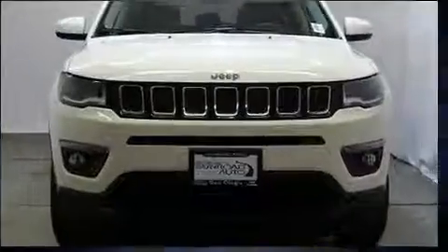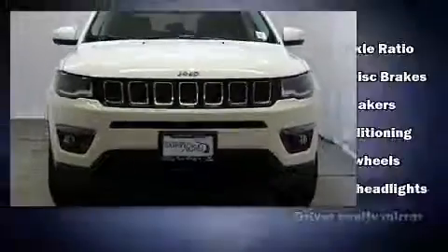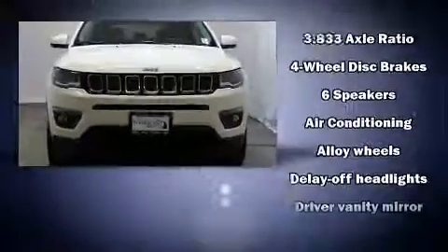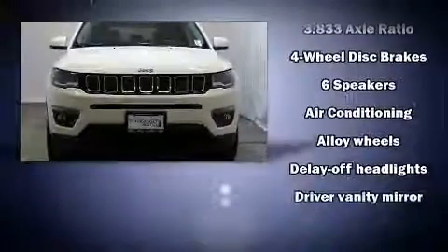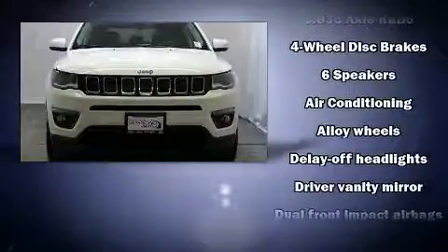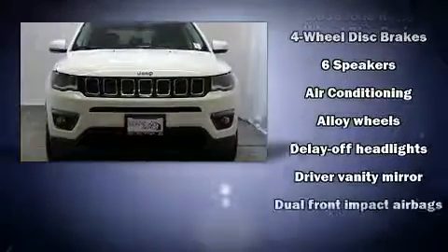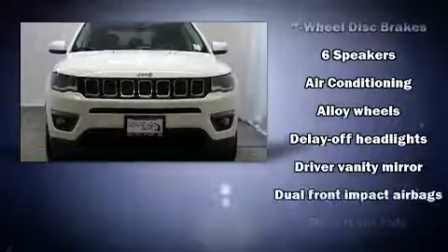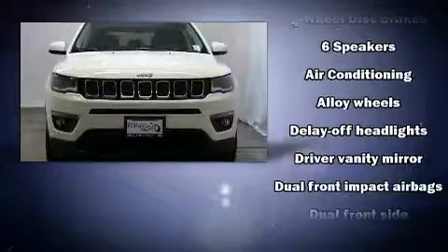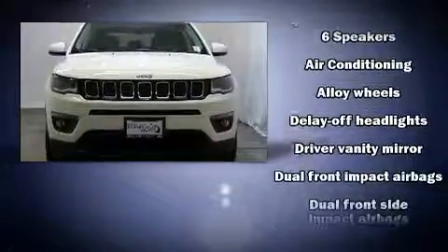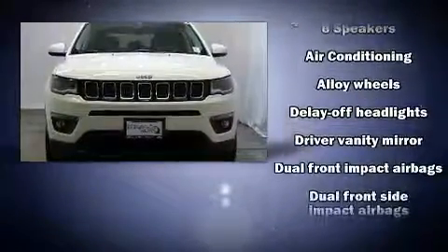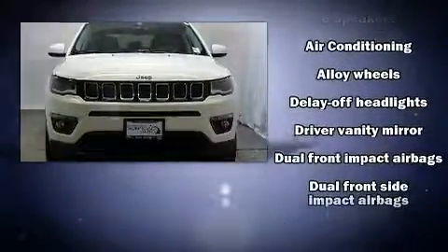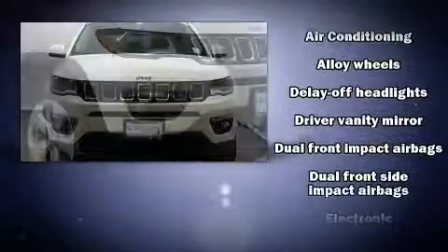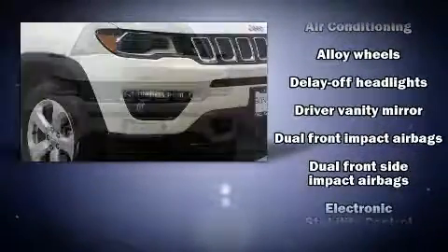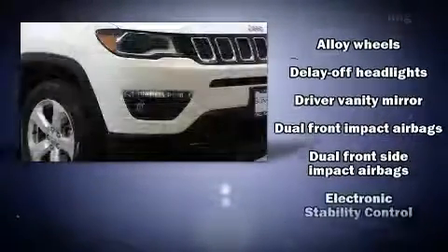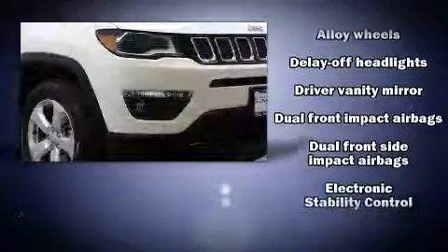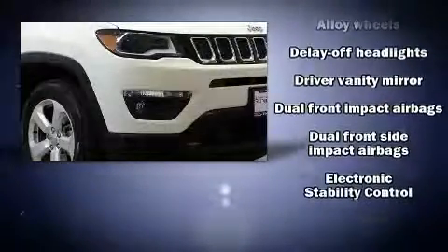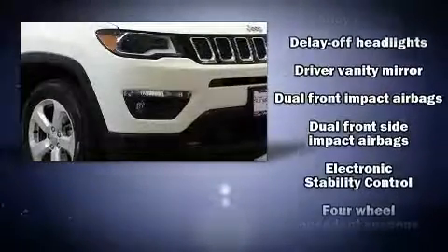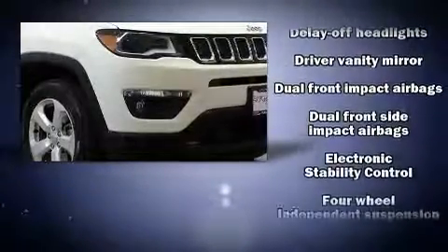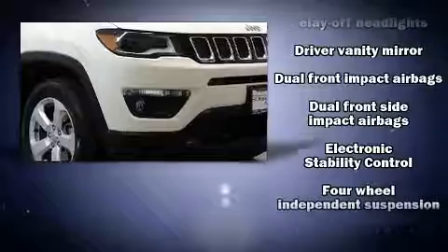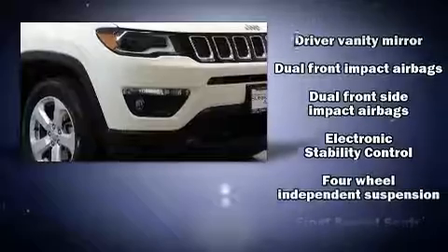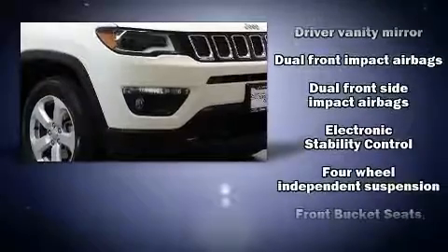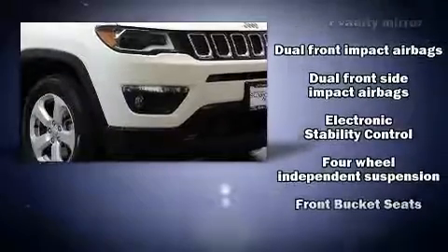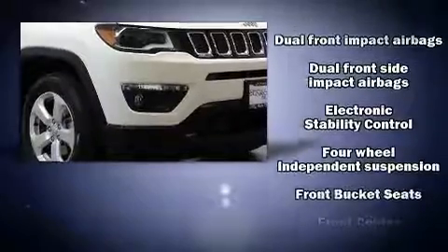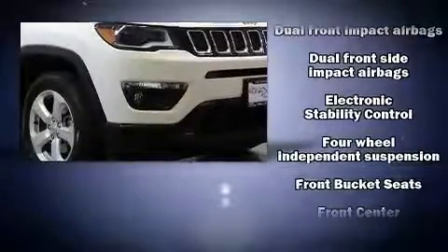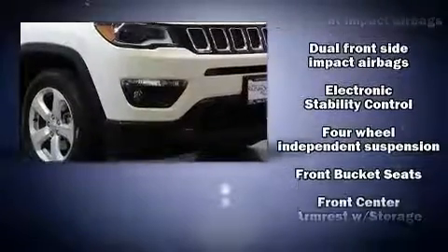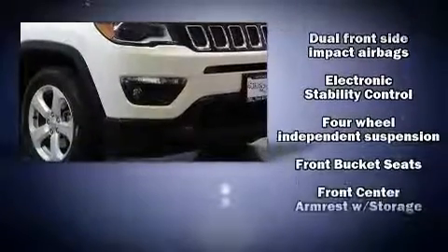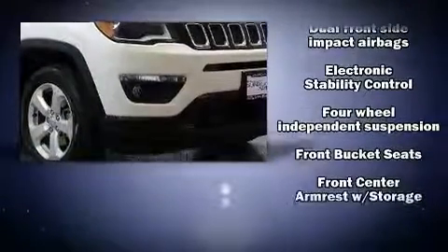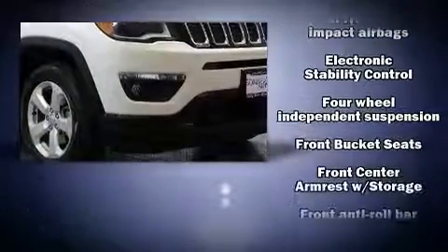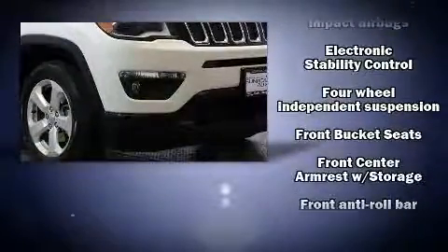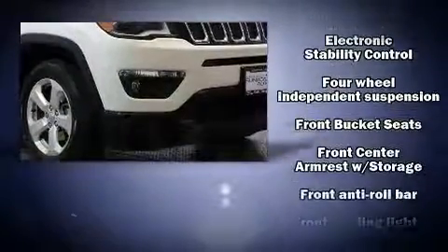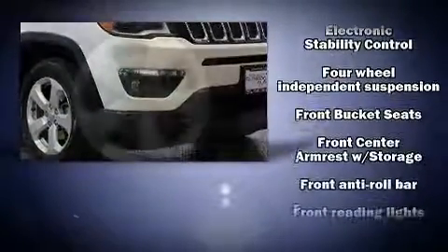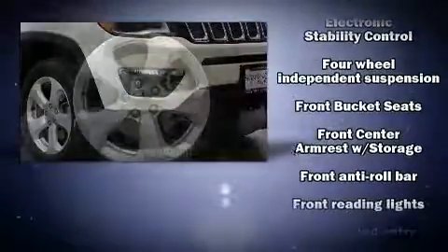Top features include air conditioning, one-touch window functionality, a tachometer, a trip computer, and cruise control.